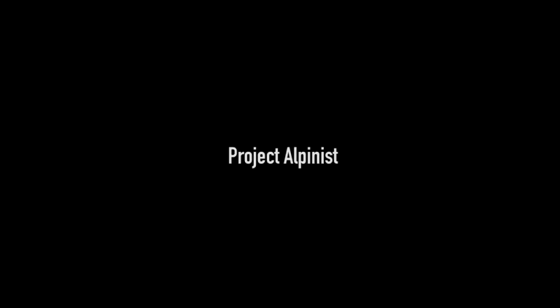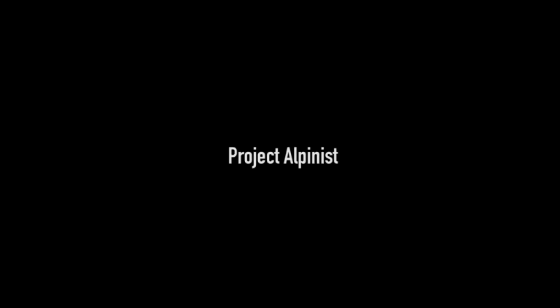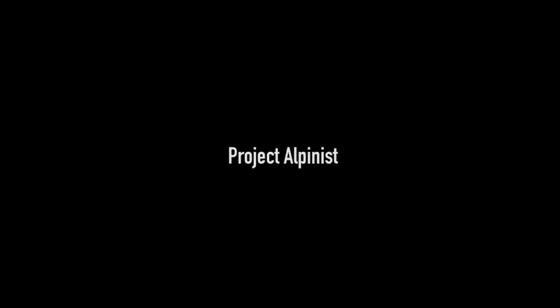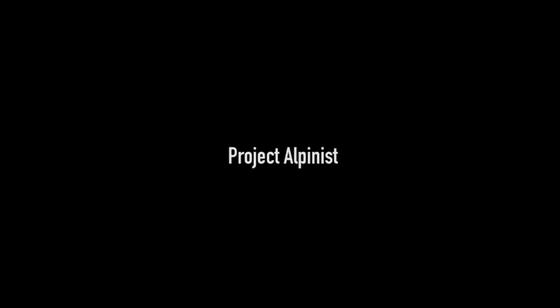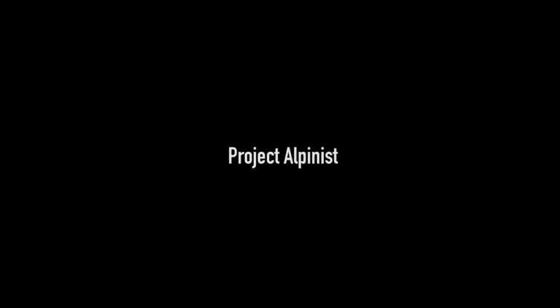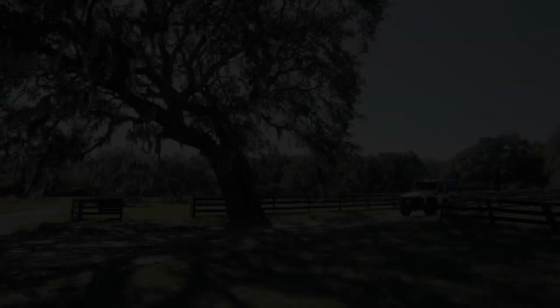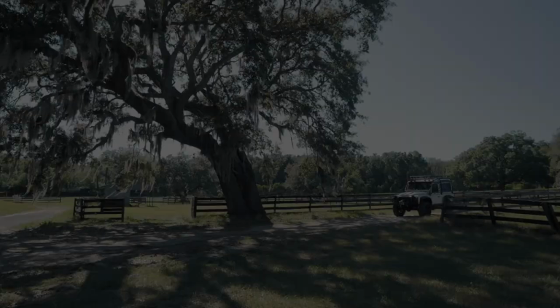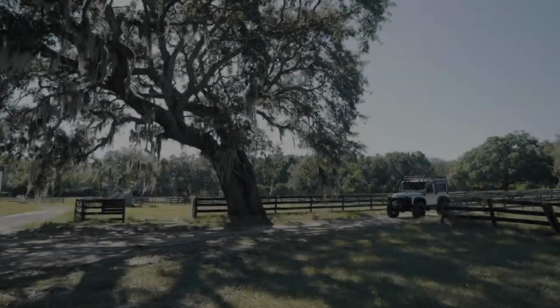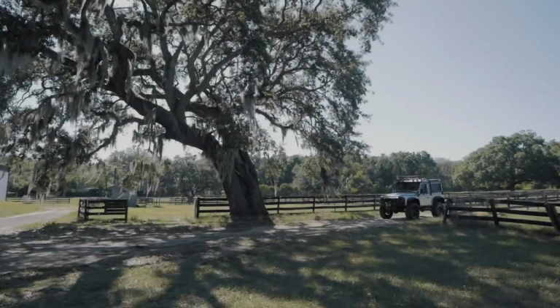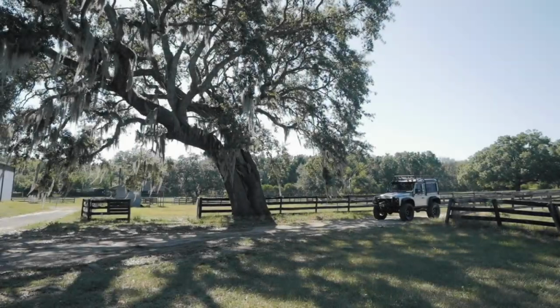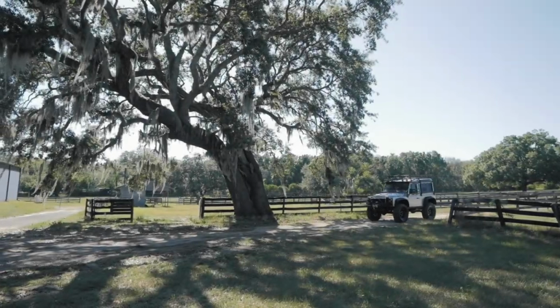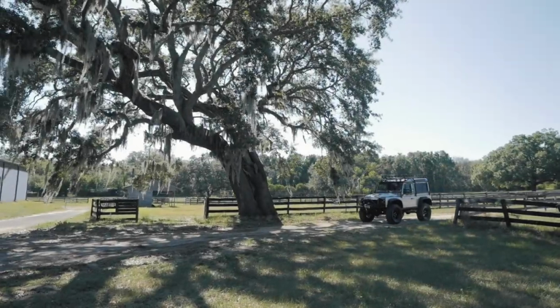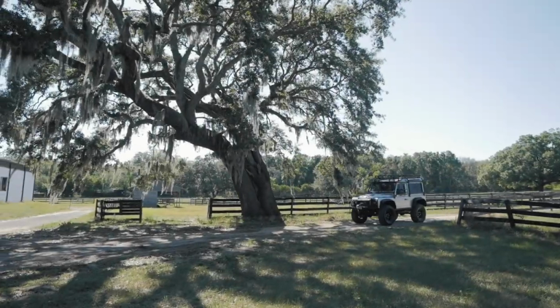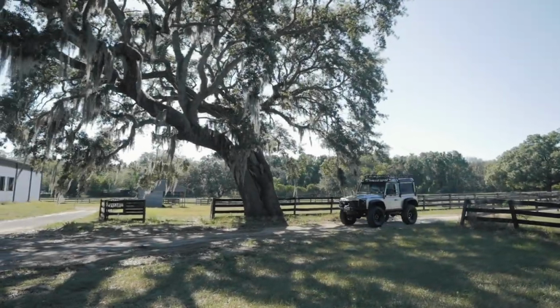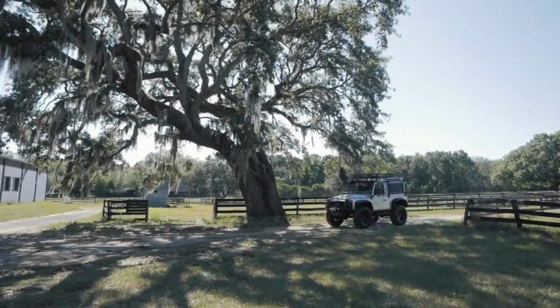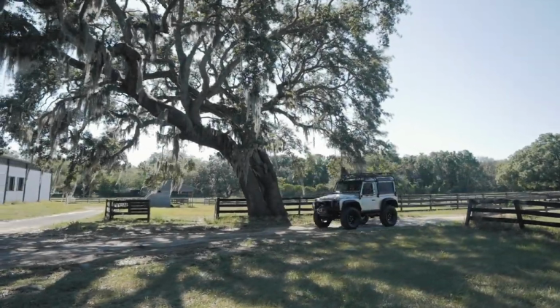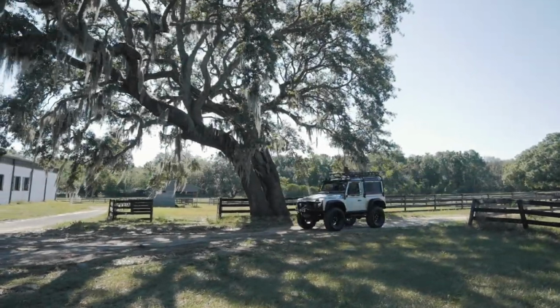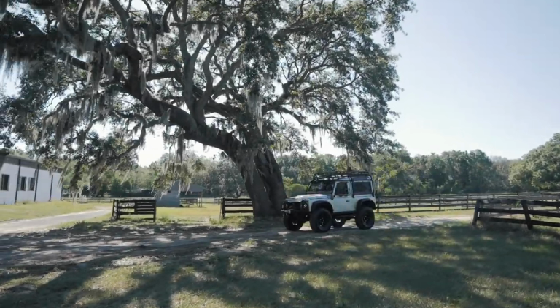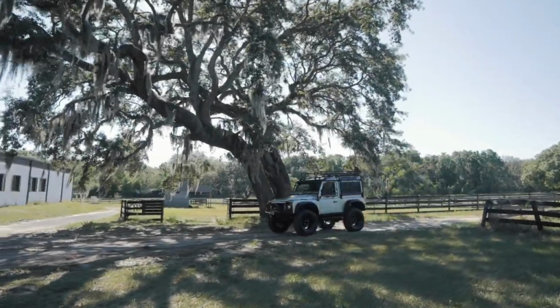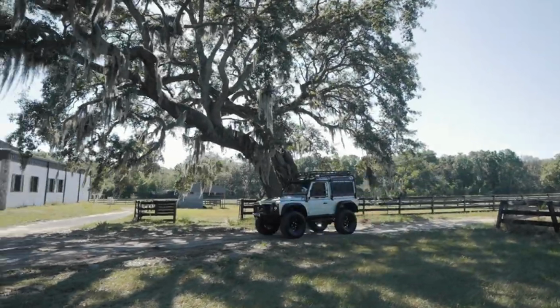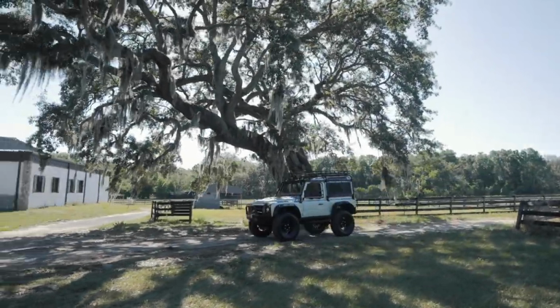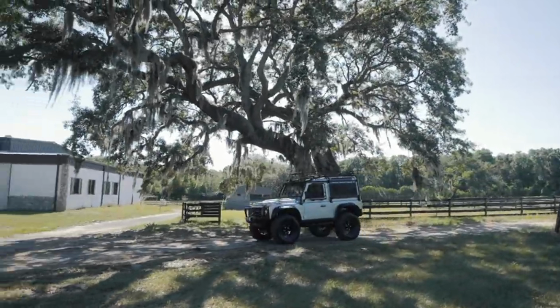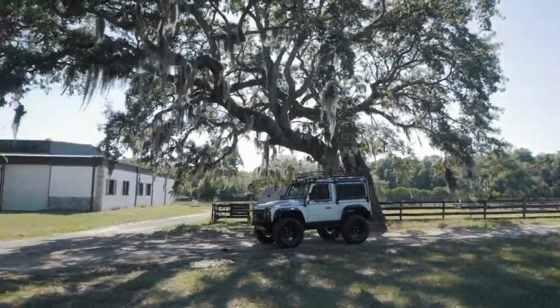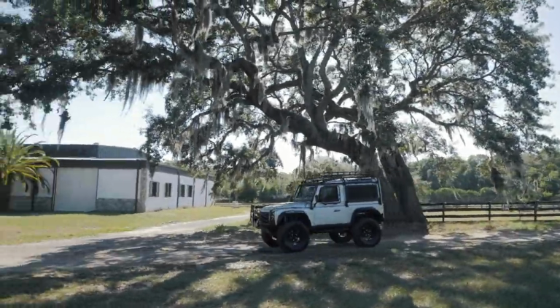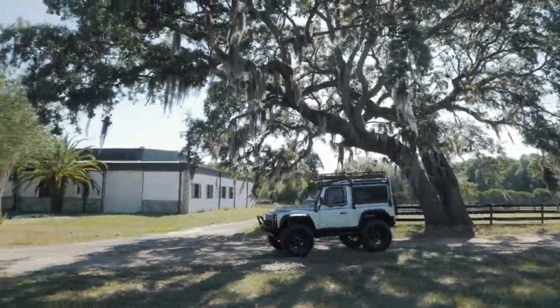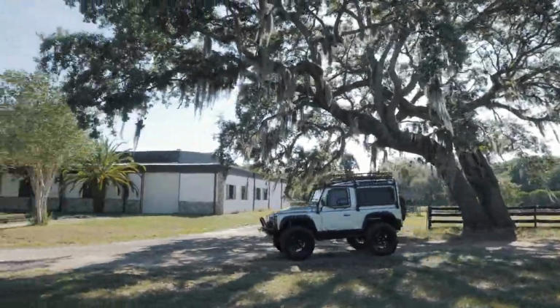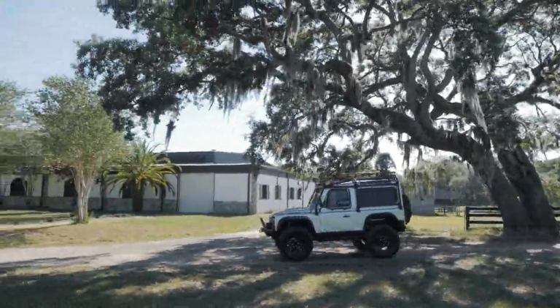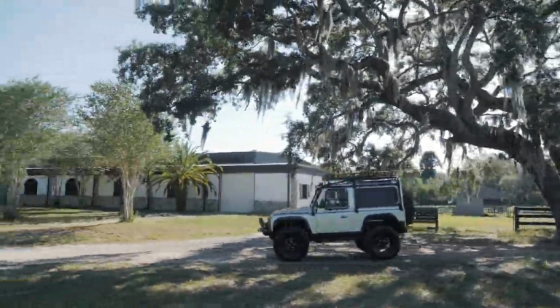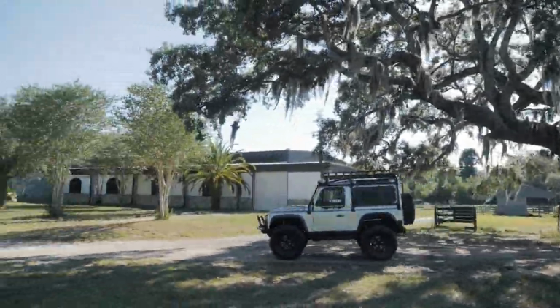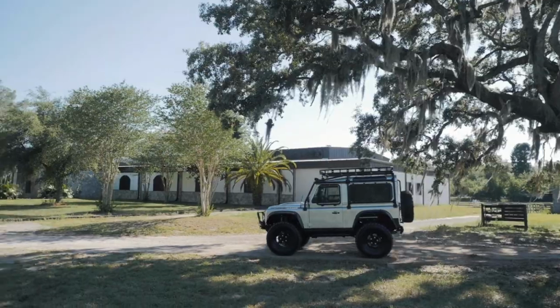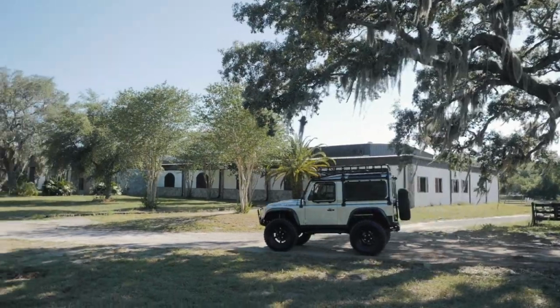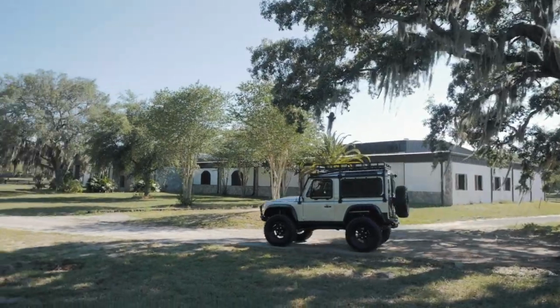This is Project Alpinist, a custom D90 that's certainly one of our more eccentric builds for 2020.